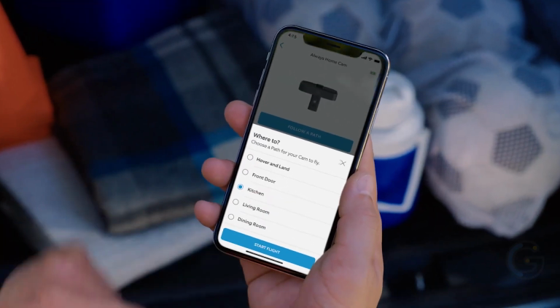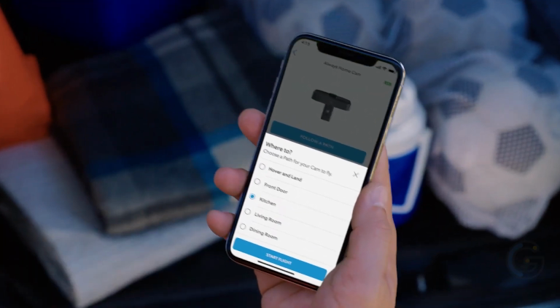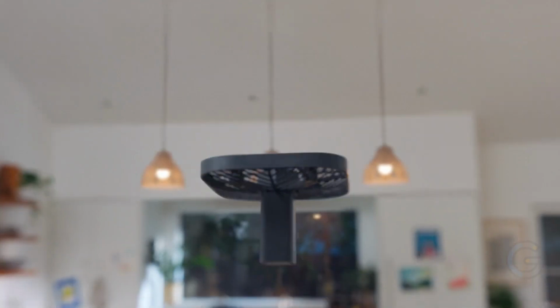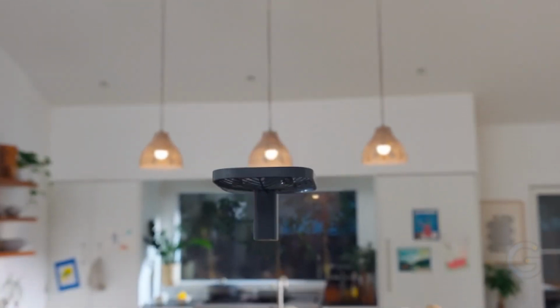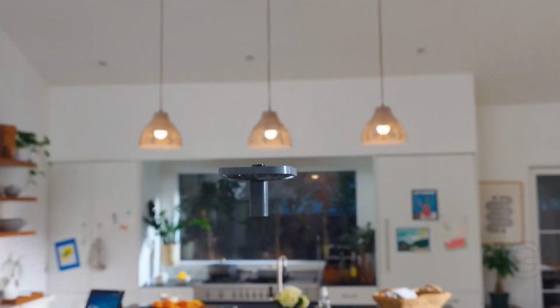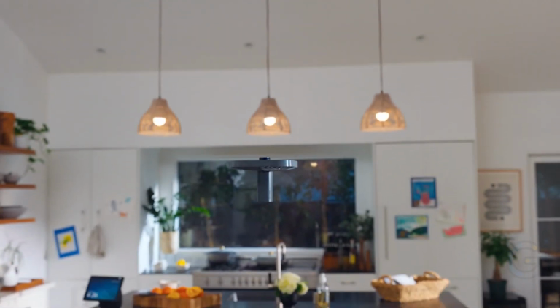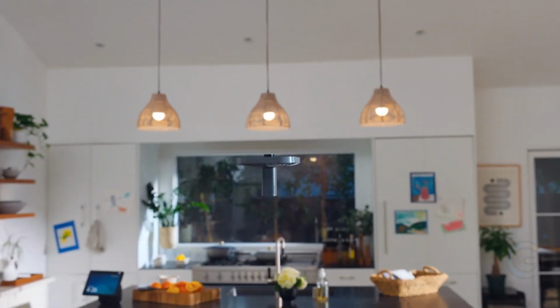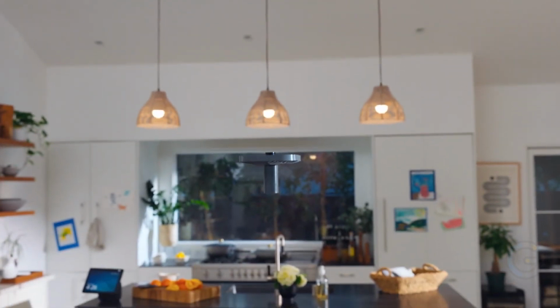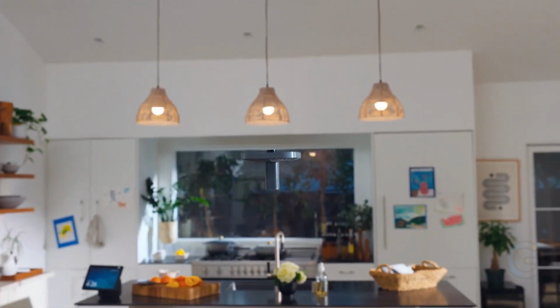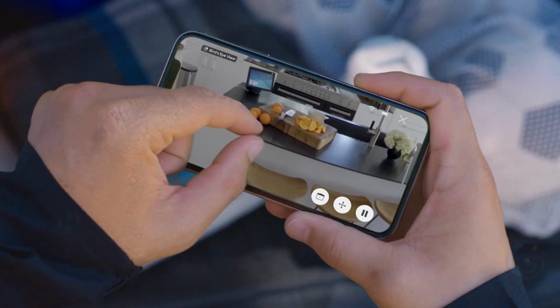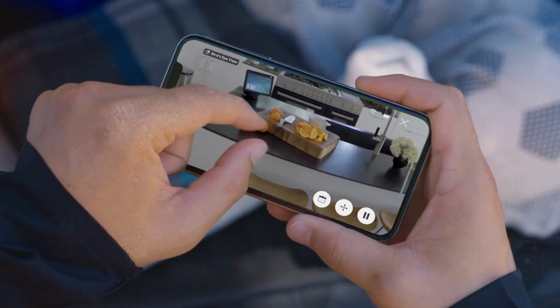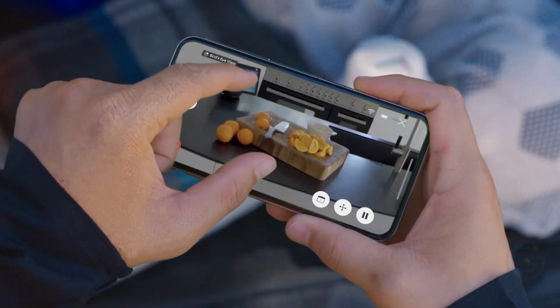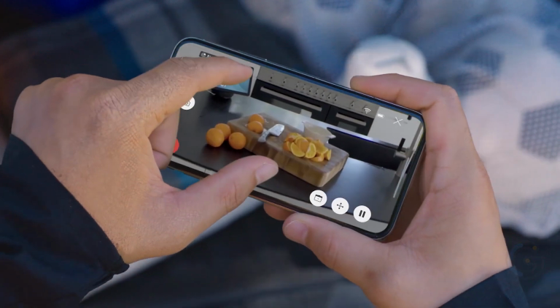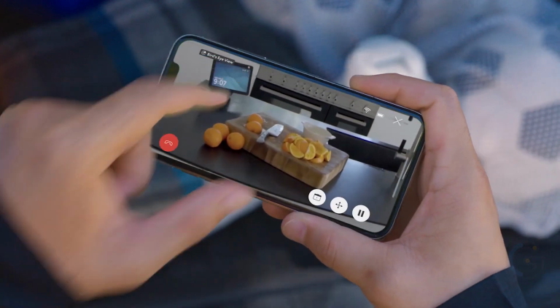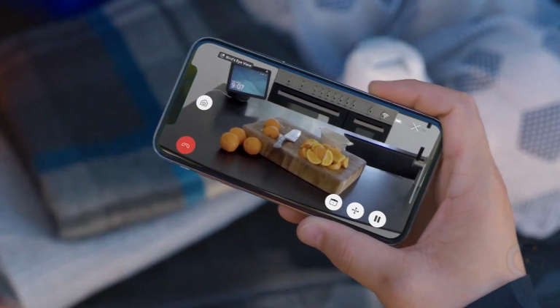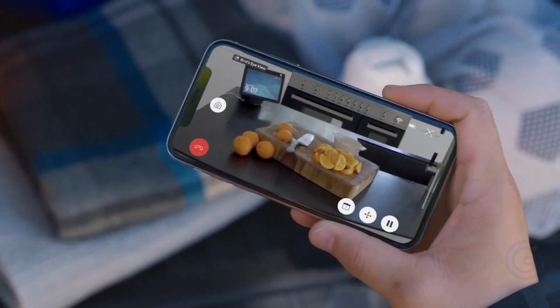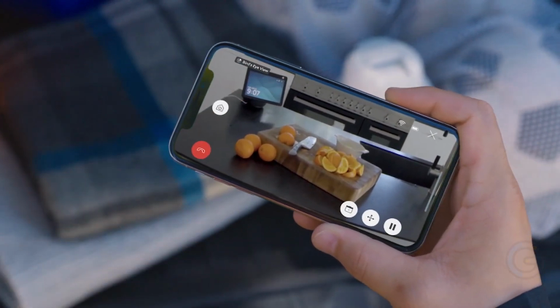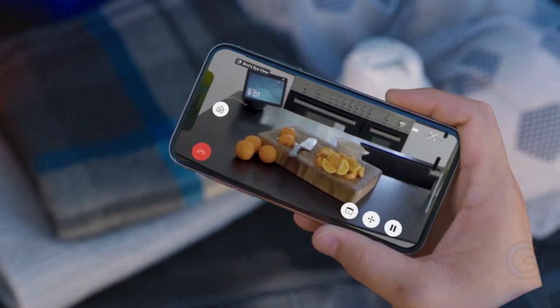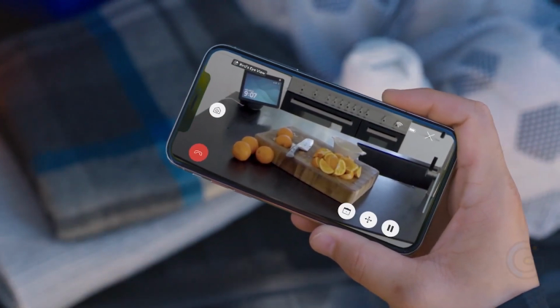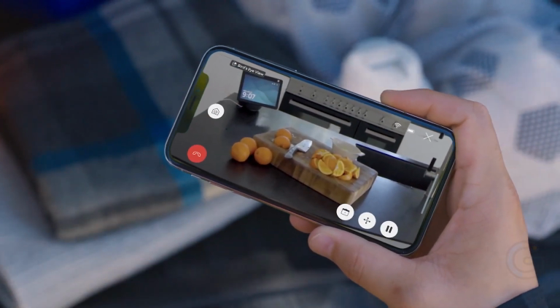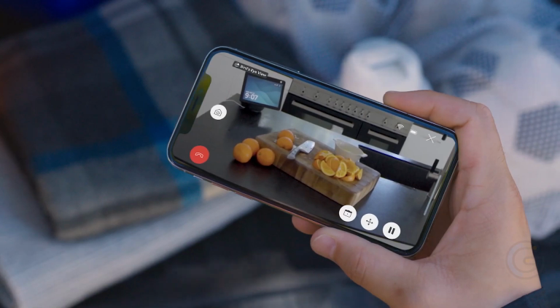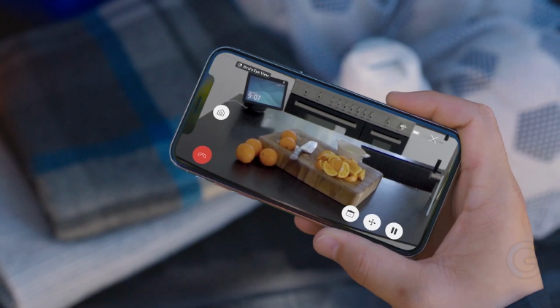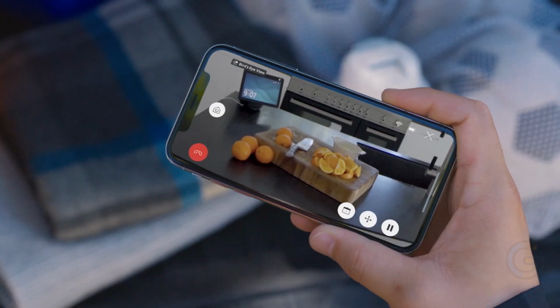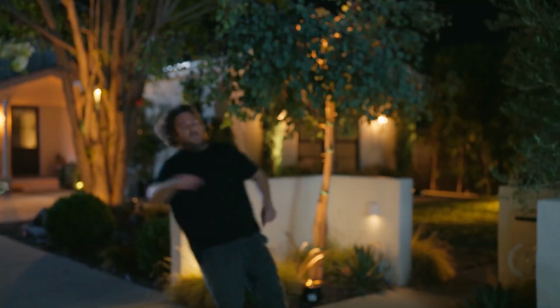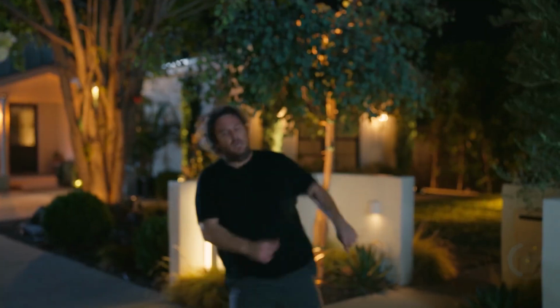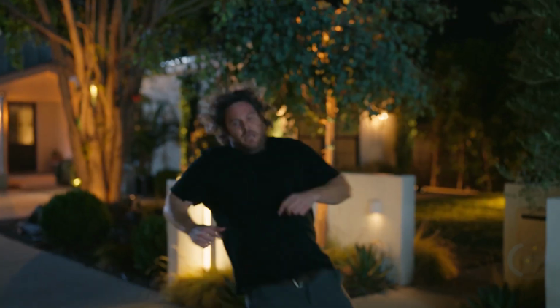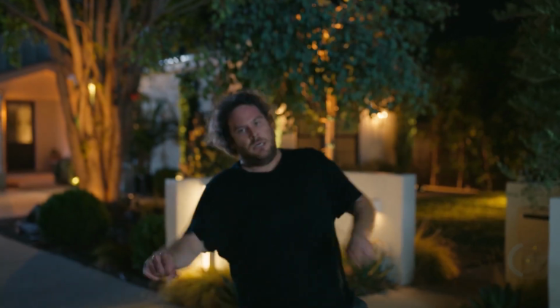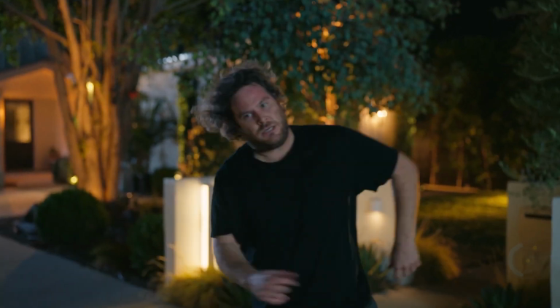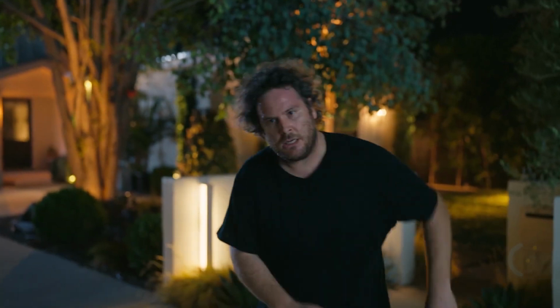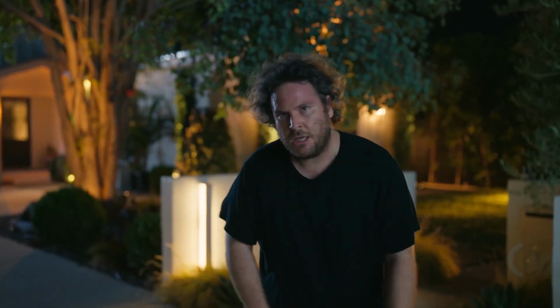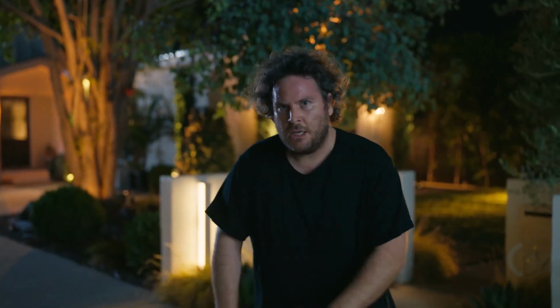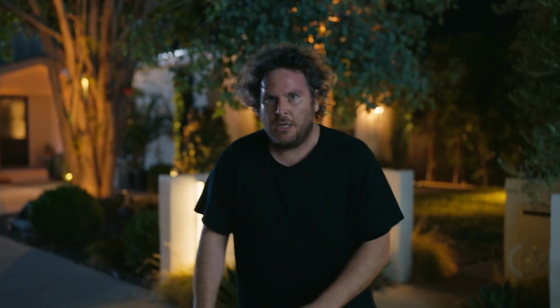Plus, it flies only on pre-determined paths, even when you're controlling it.